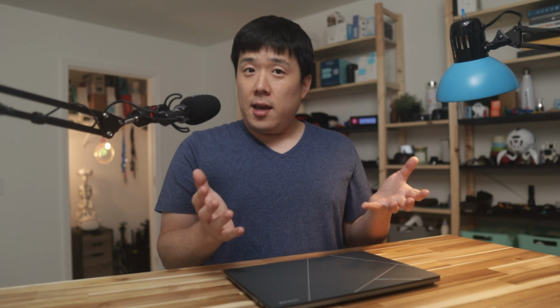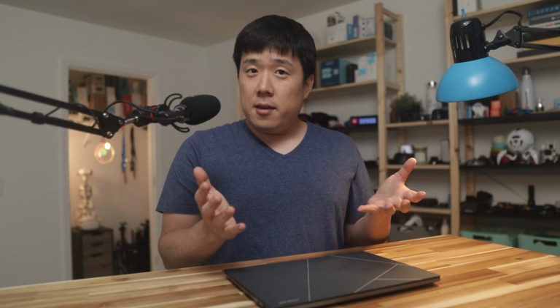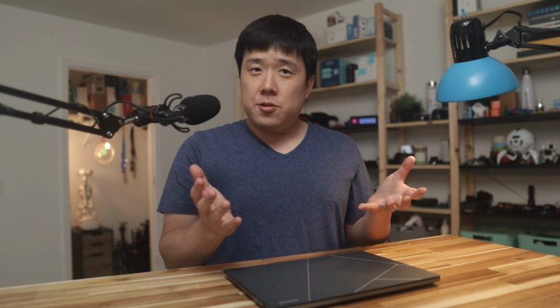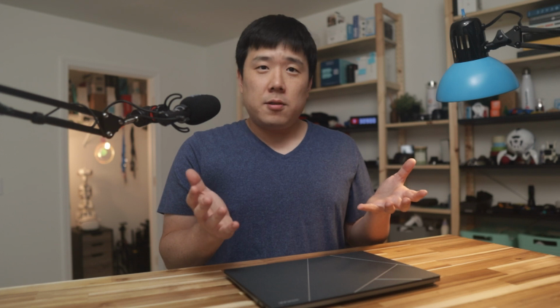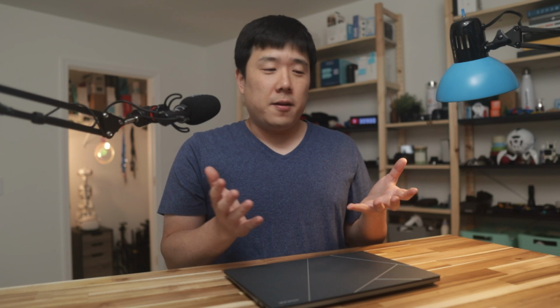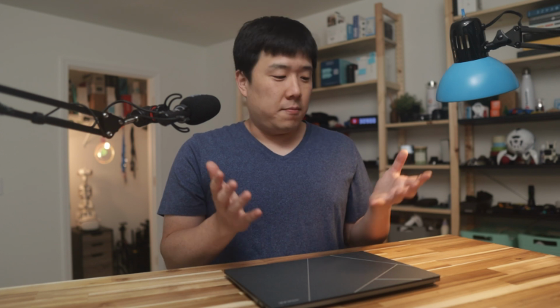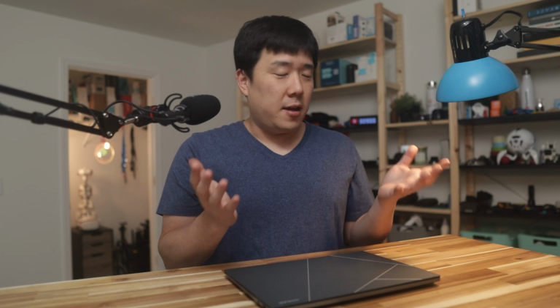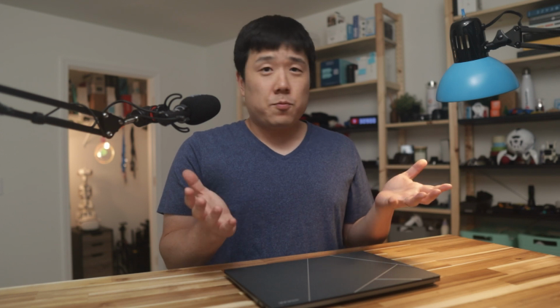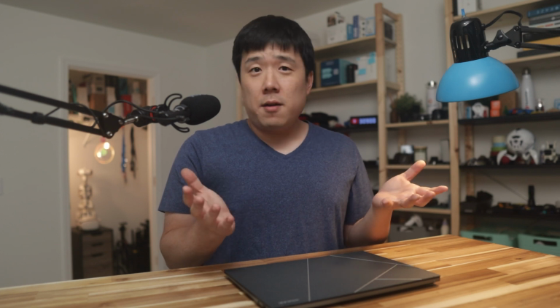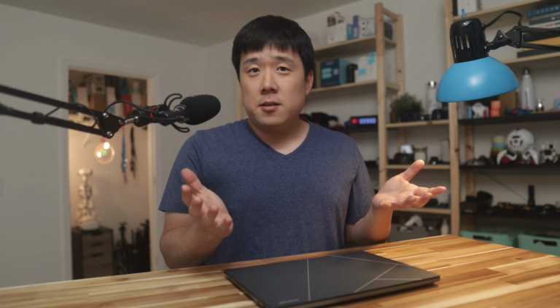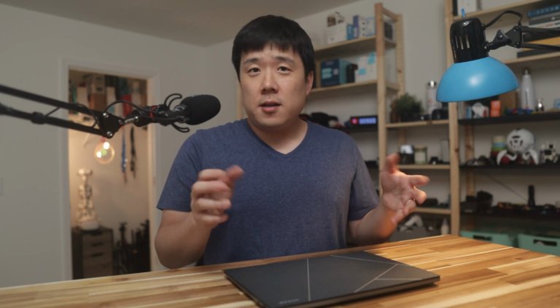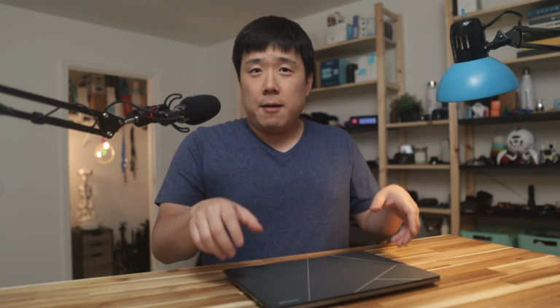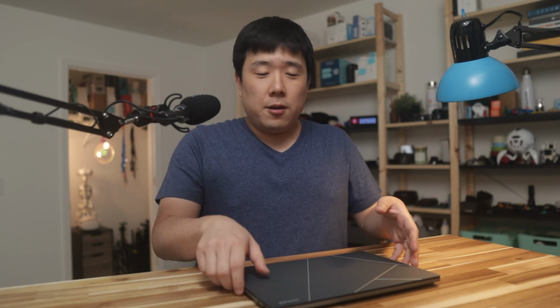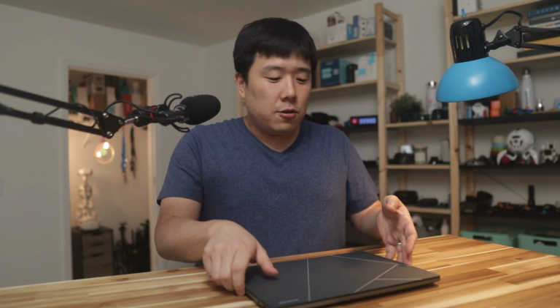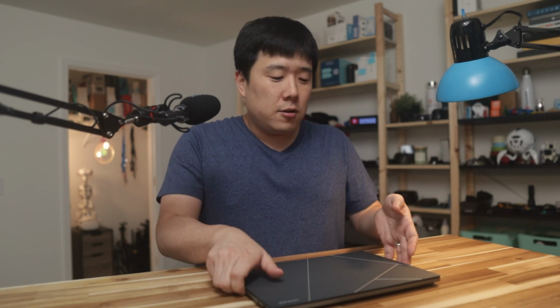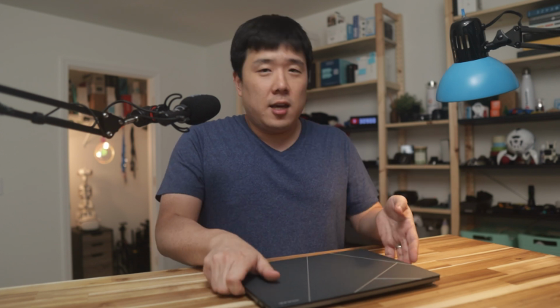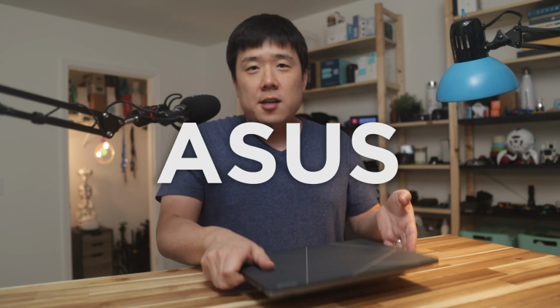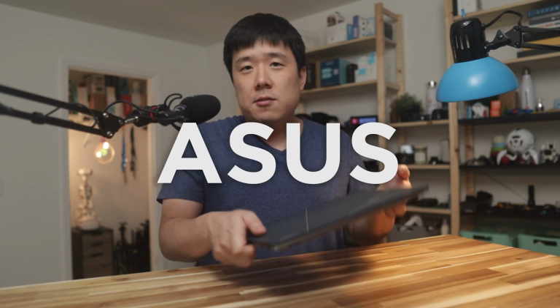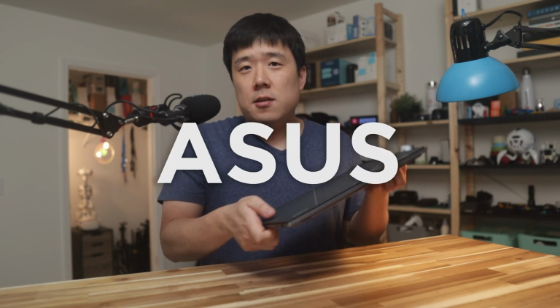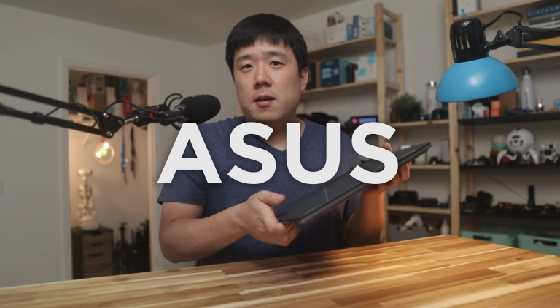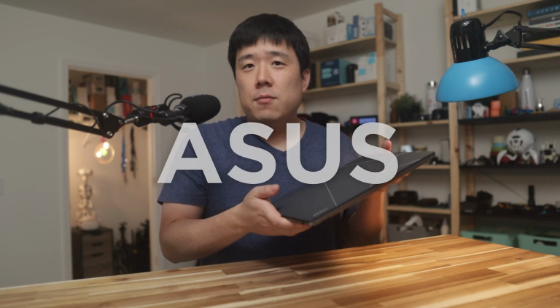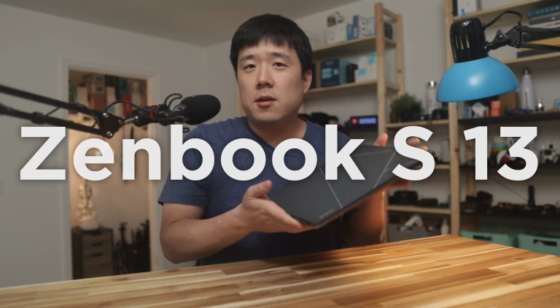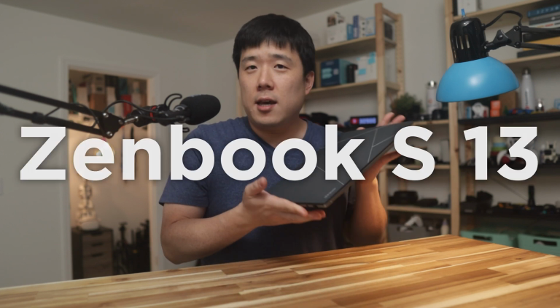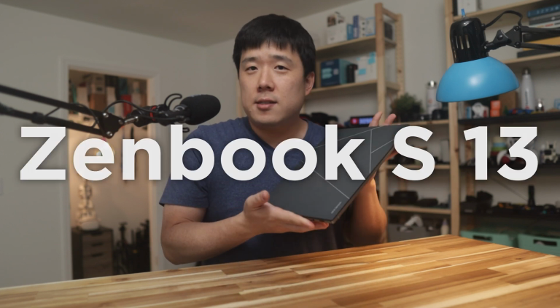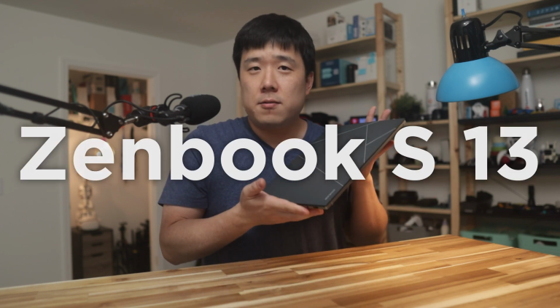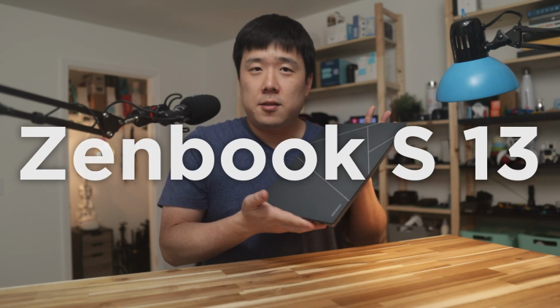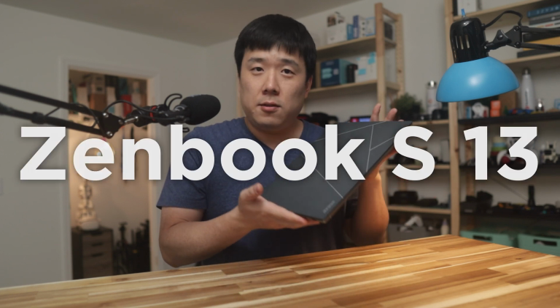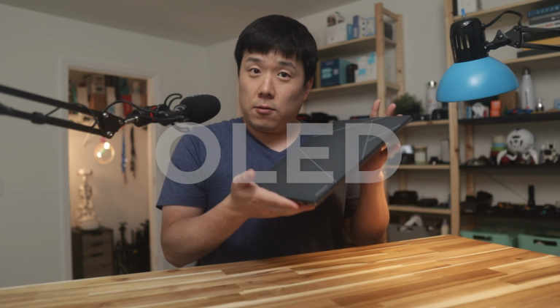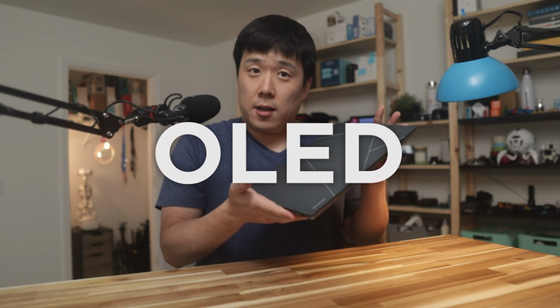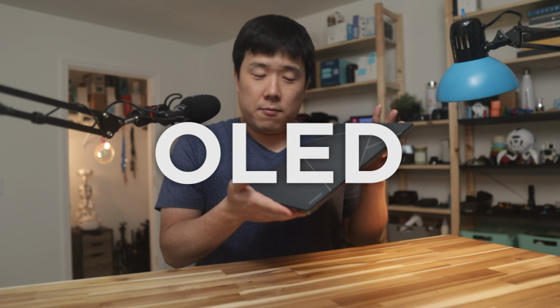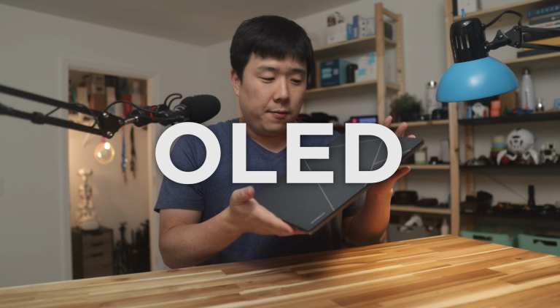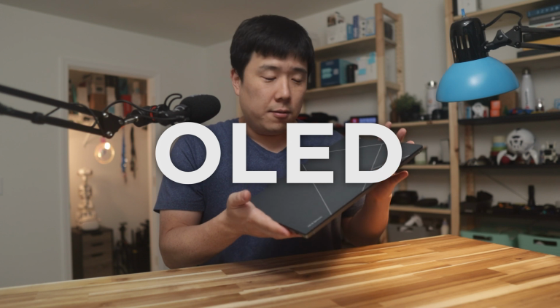Hey, it's Joseph here. As promised, I bring you the Asus ZenBook S13 OLED review.